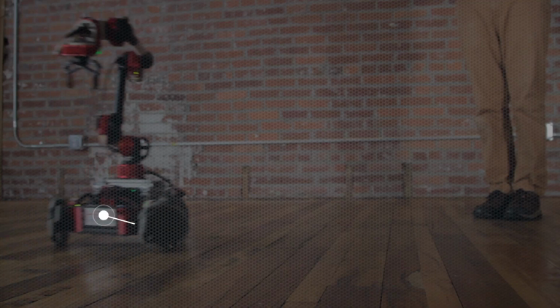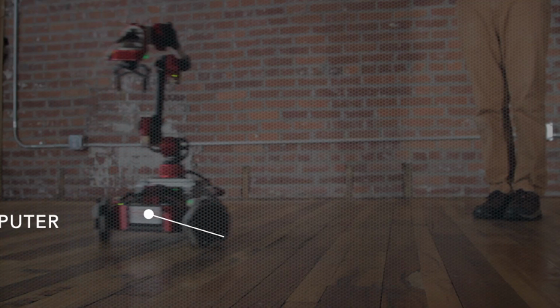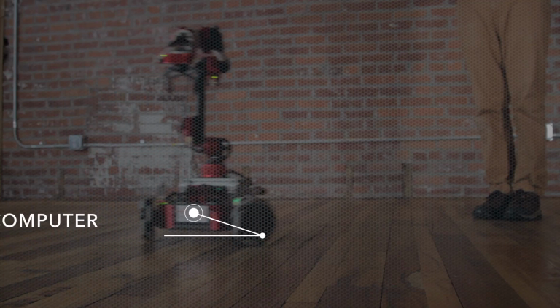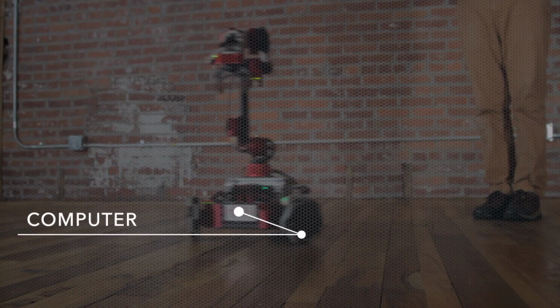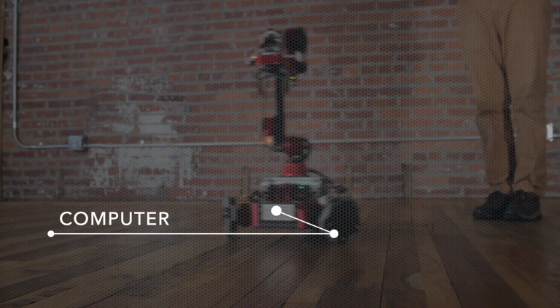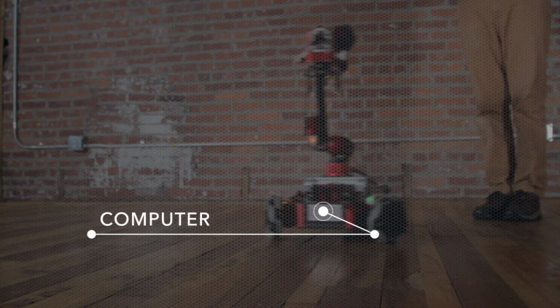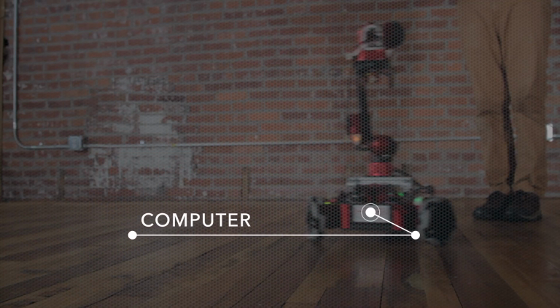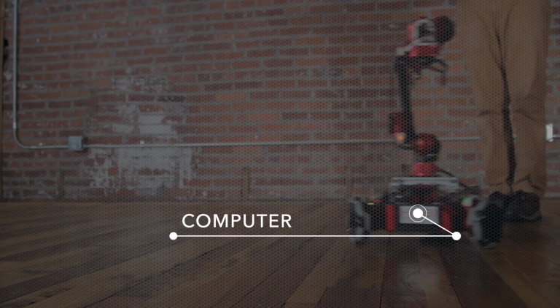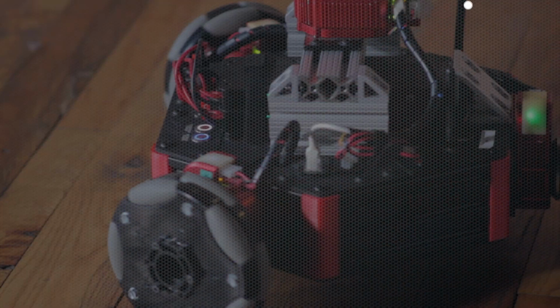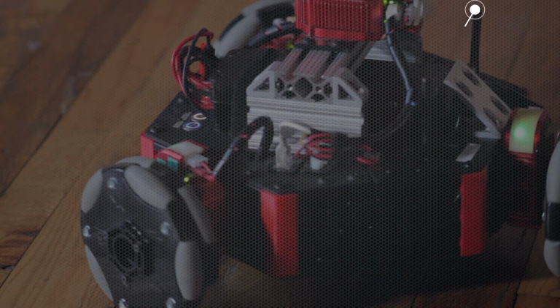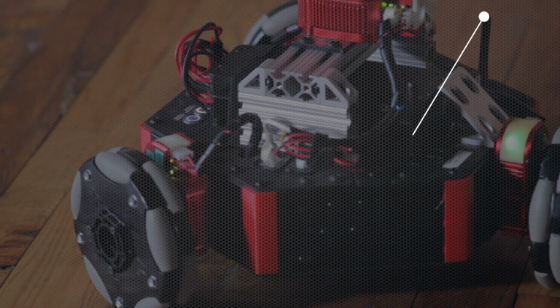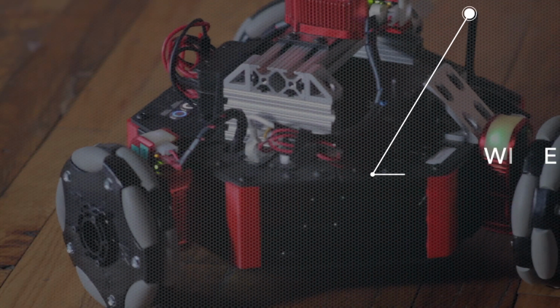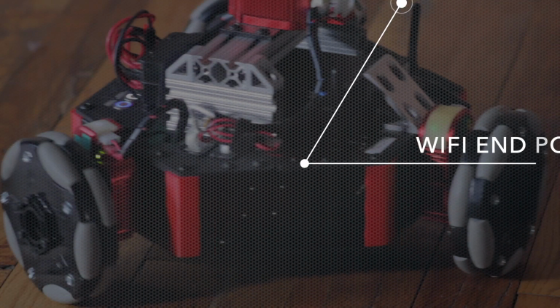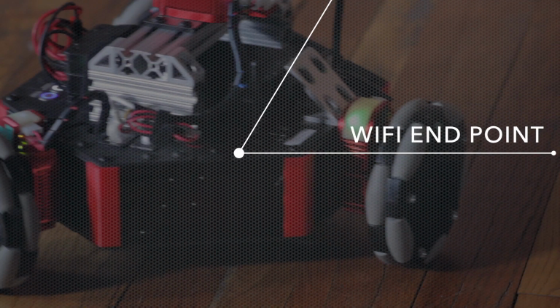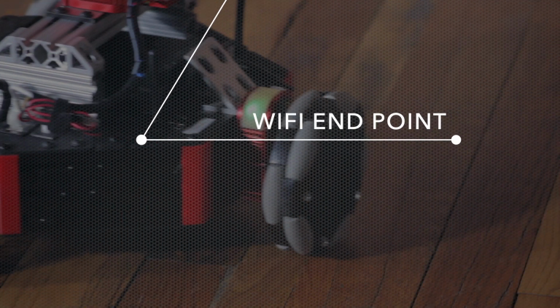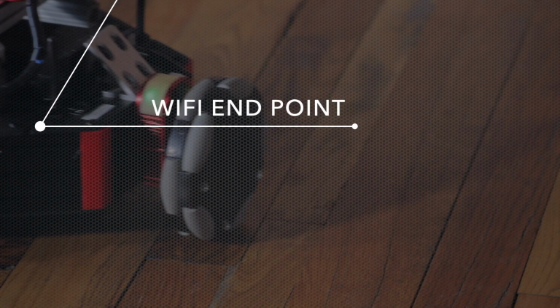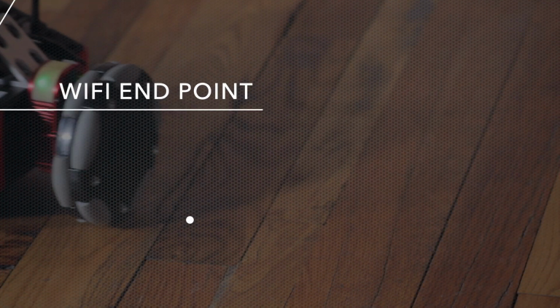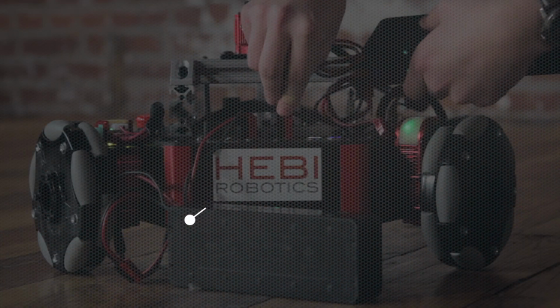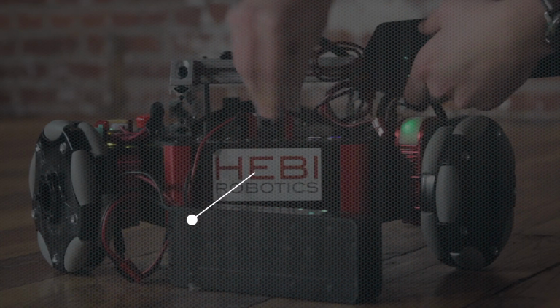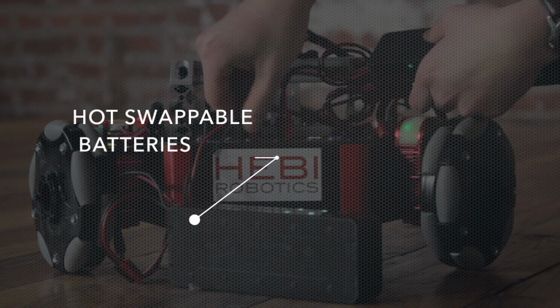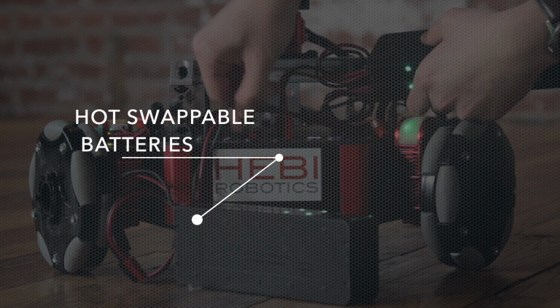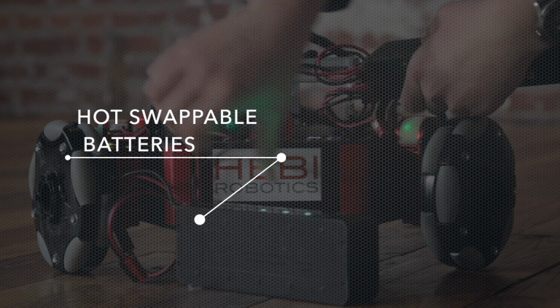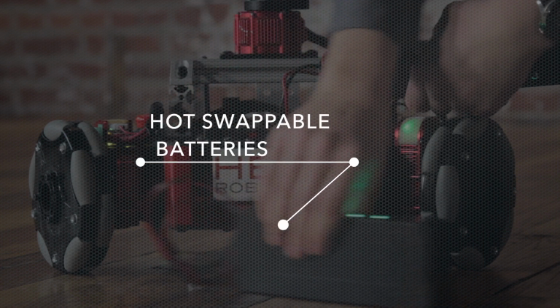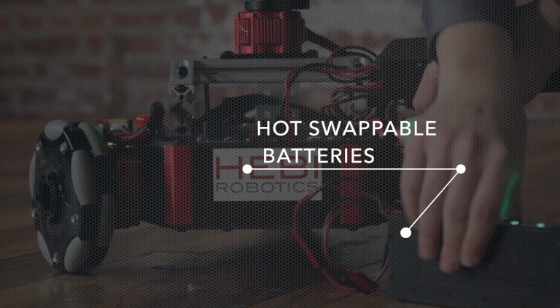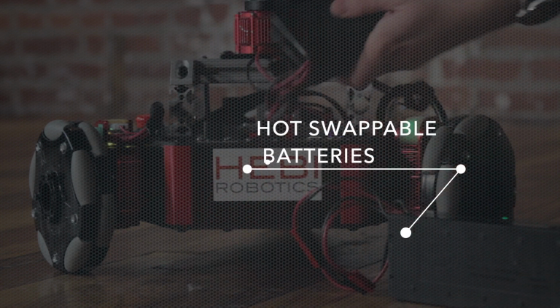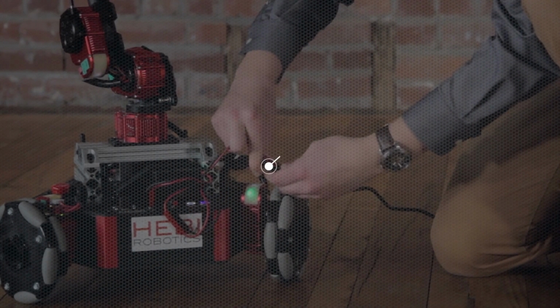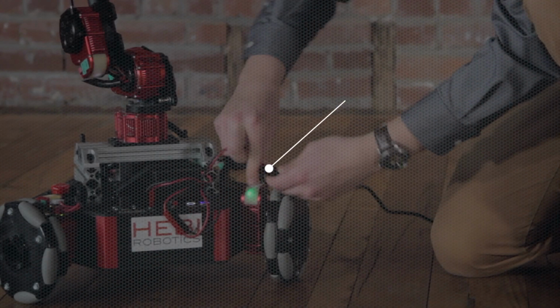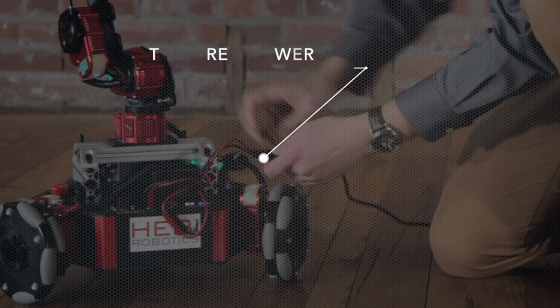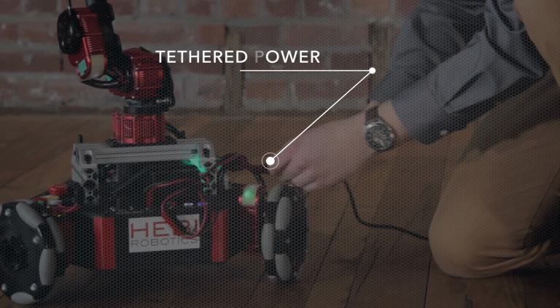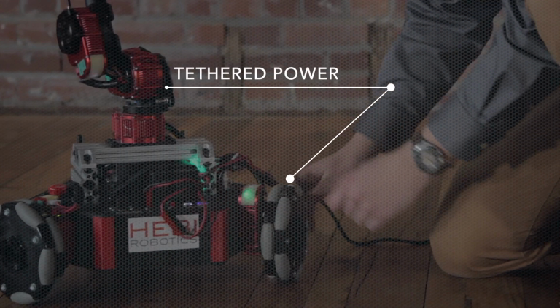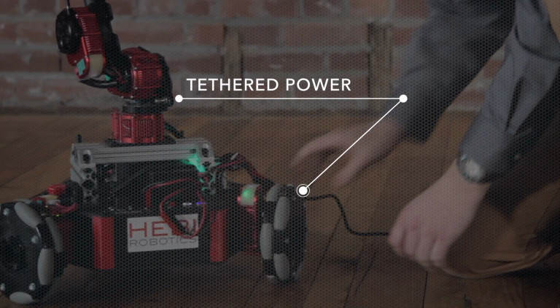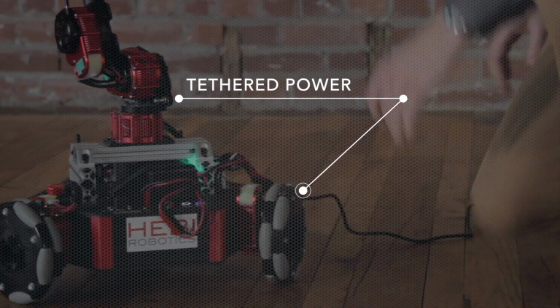Rosie's chassis includes a computer, Wi-Fi endpoint, hot-swappable batteries, and the option for tethered power.